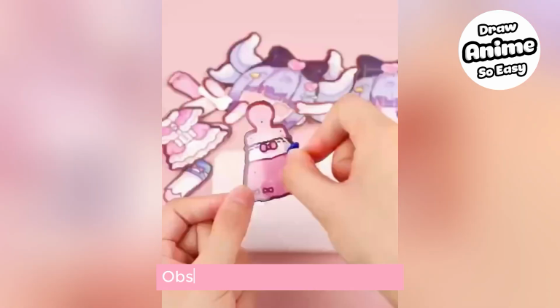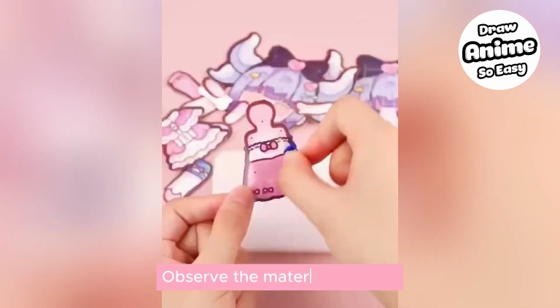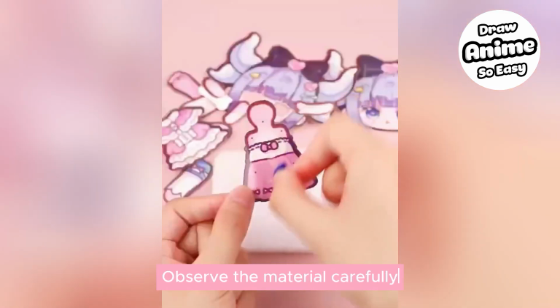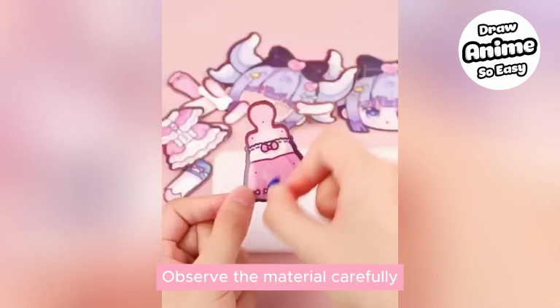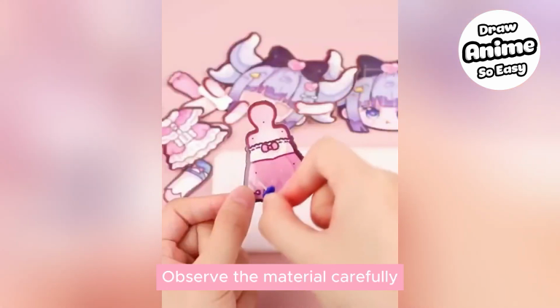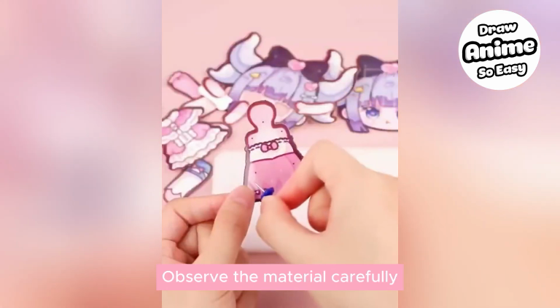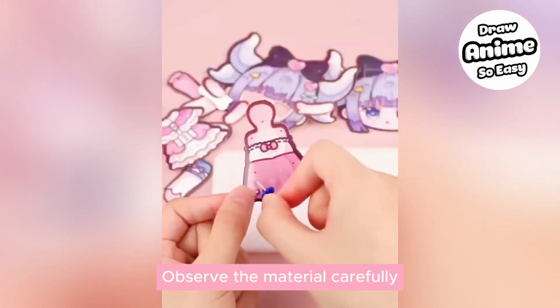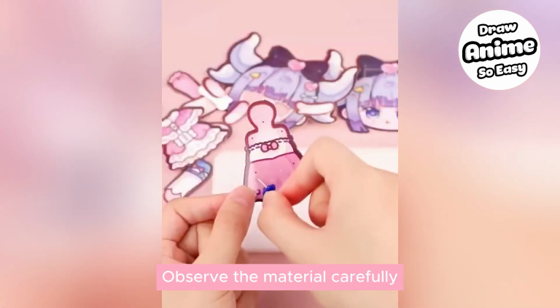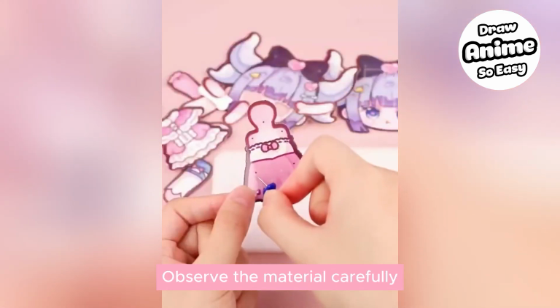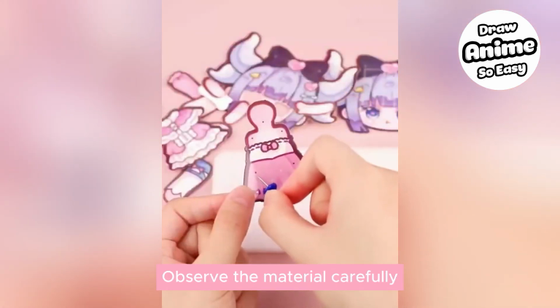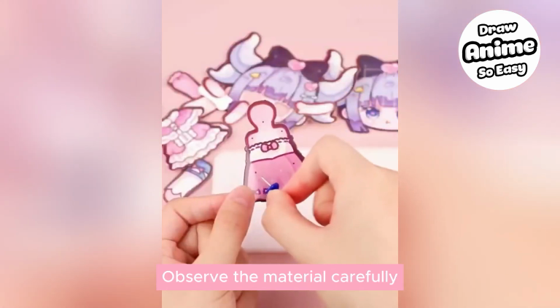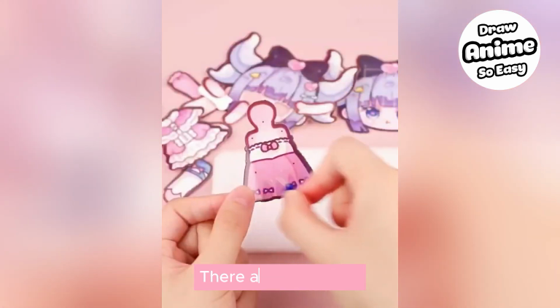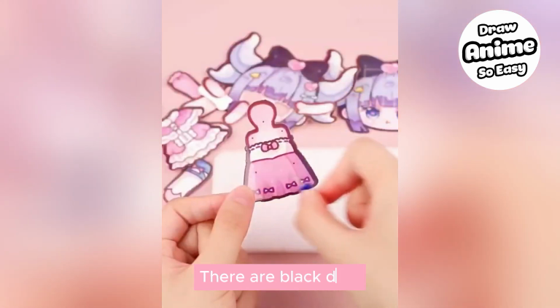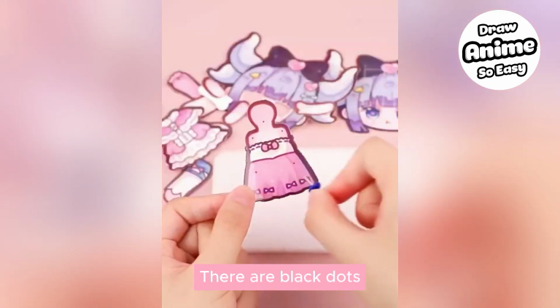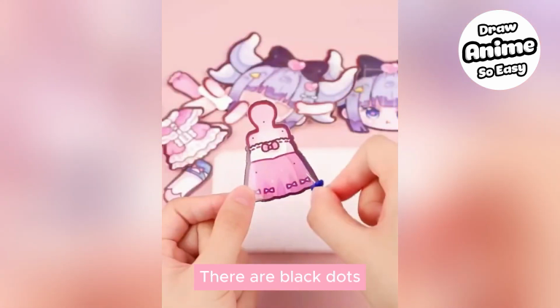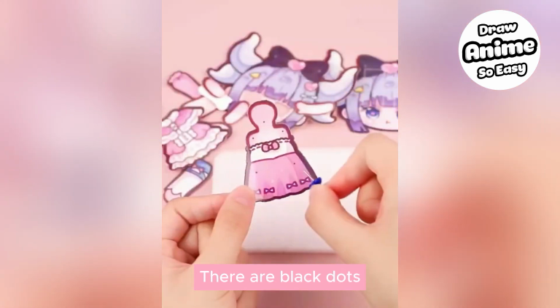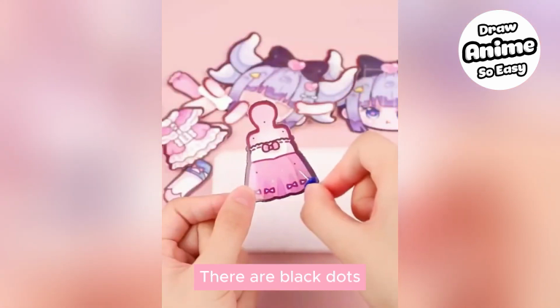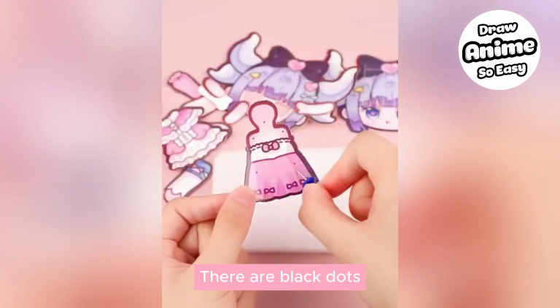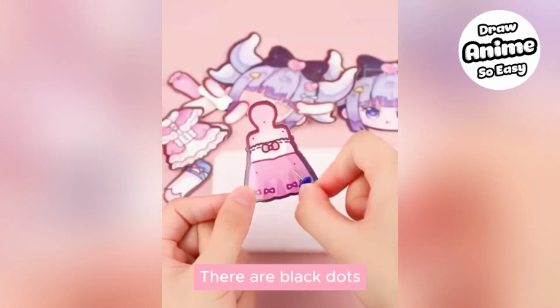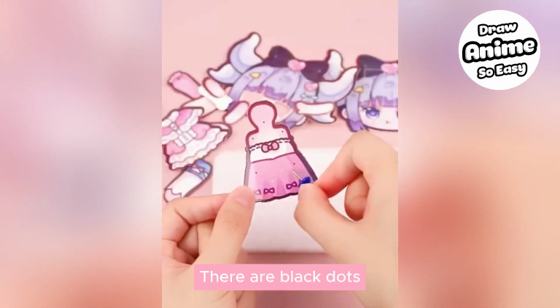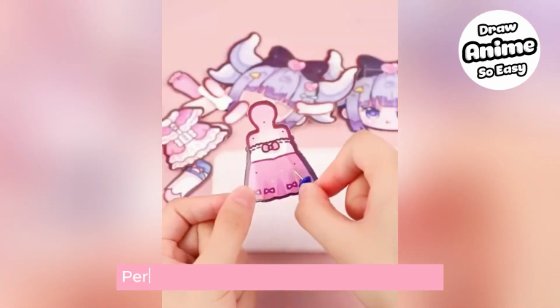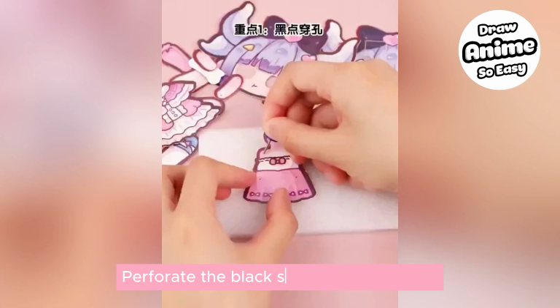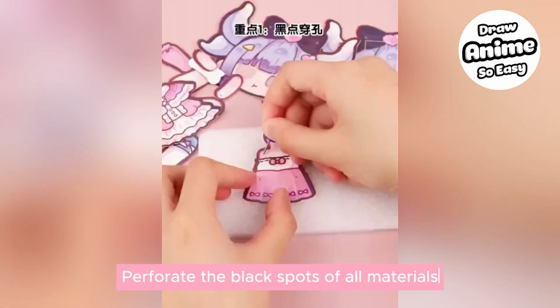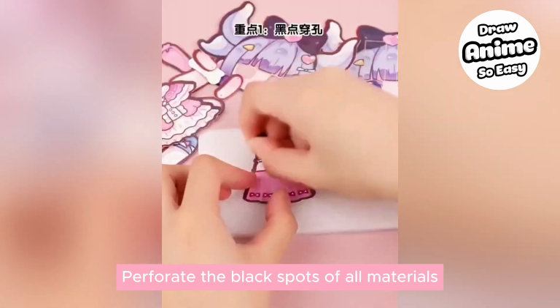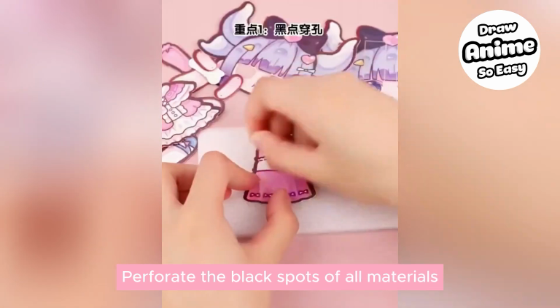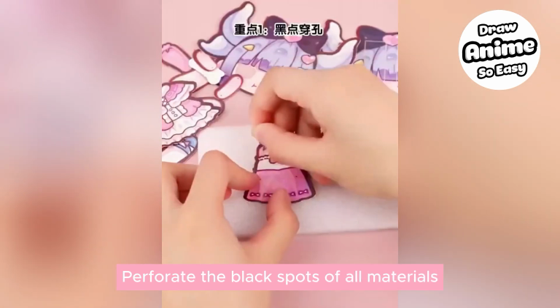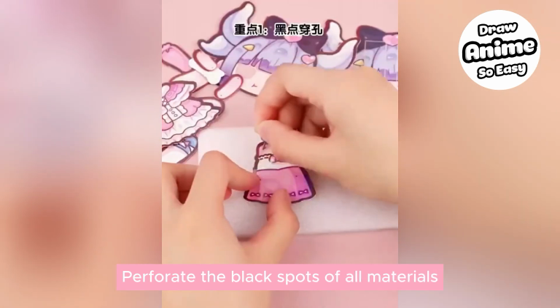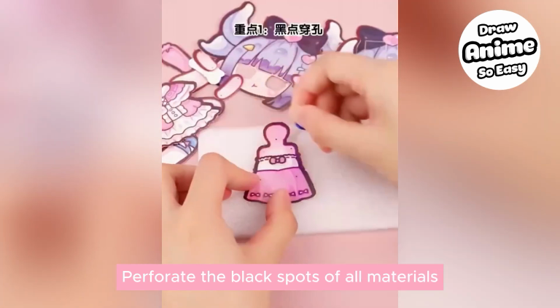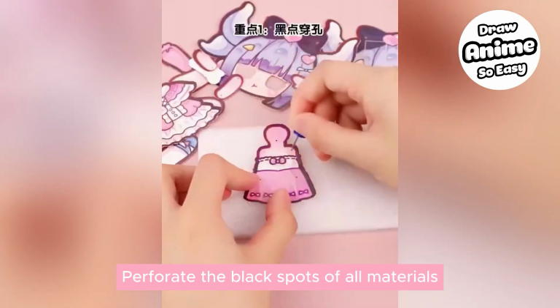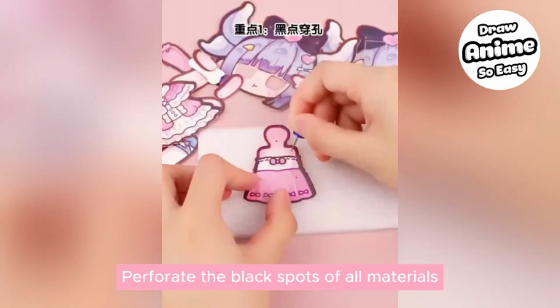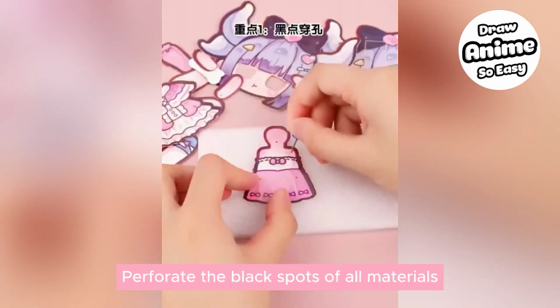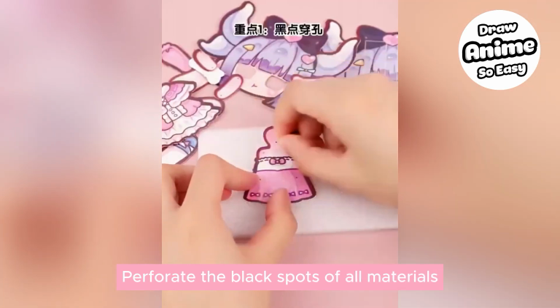Observe the material carefully. You'll notice there are black dots — perforate the black spots on all materials before beginning.